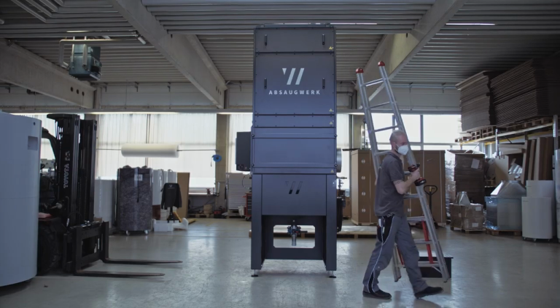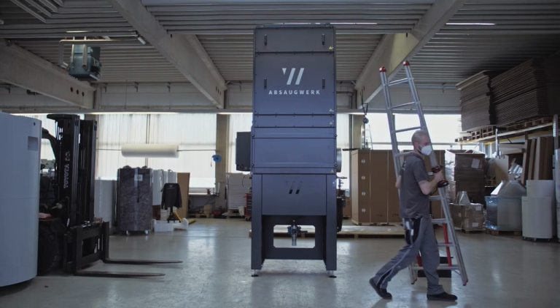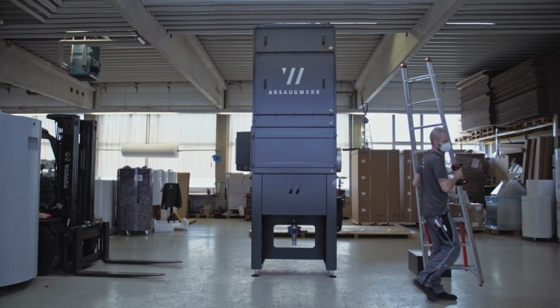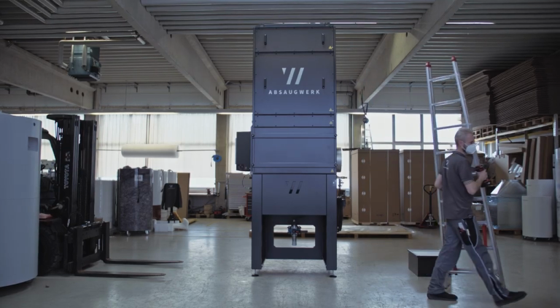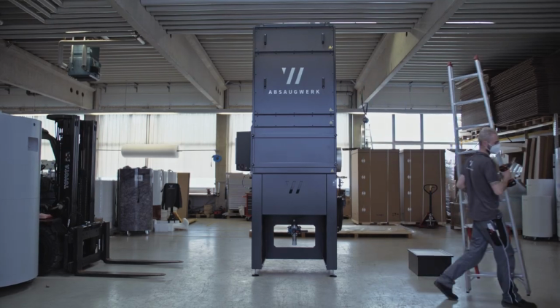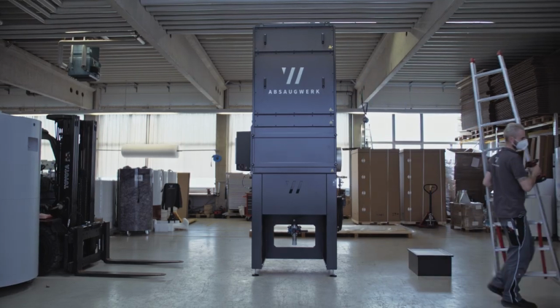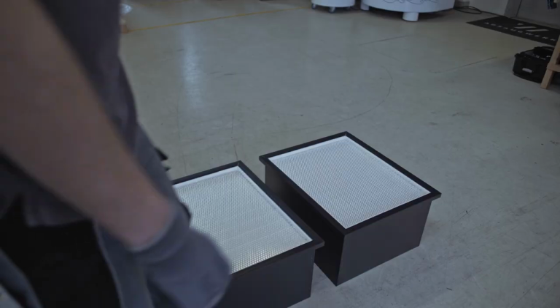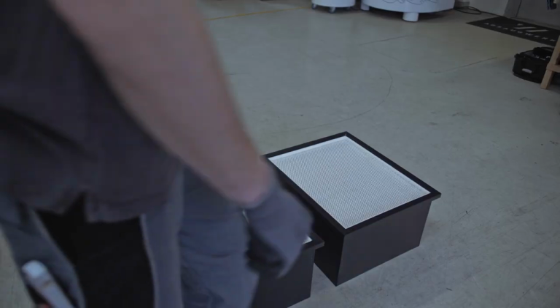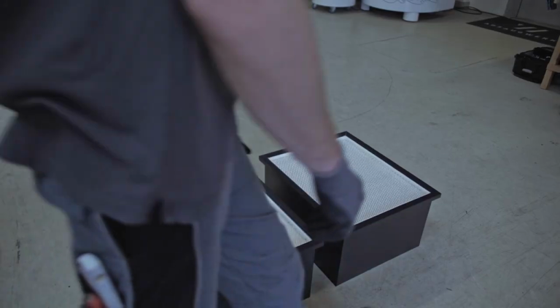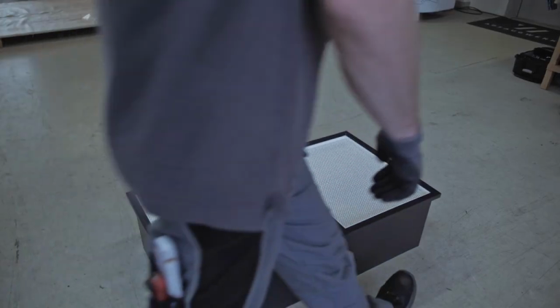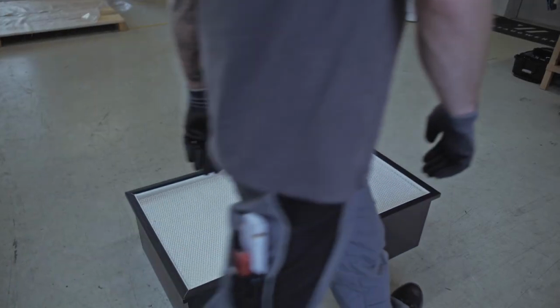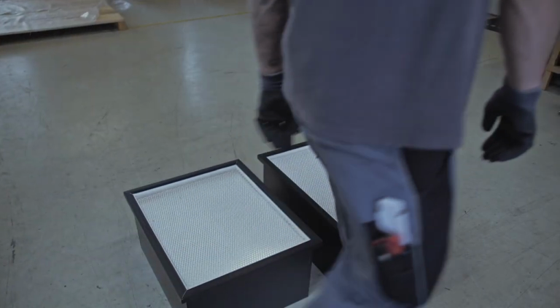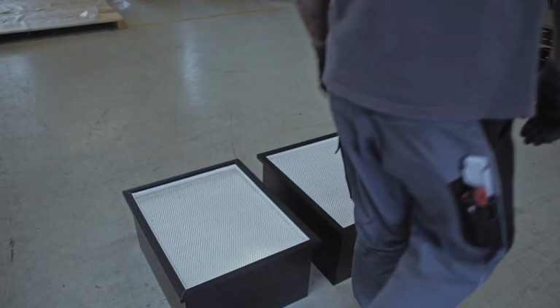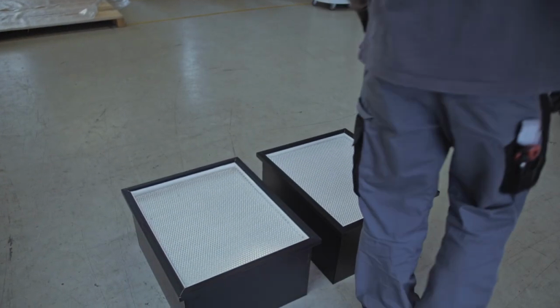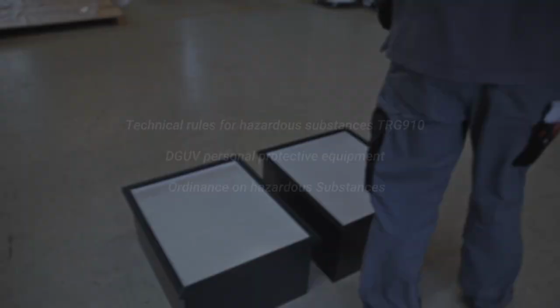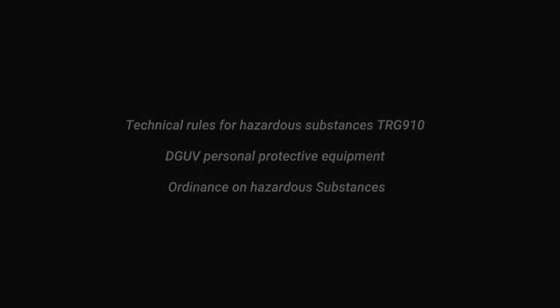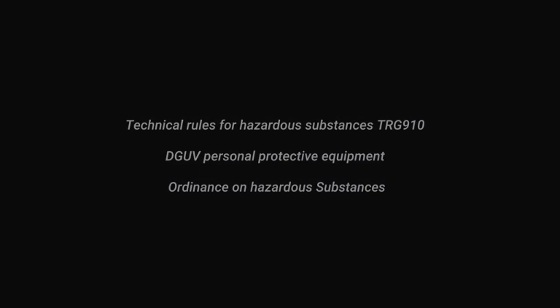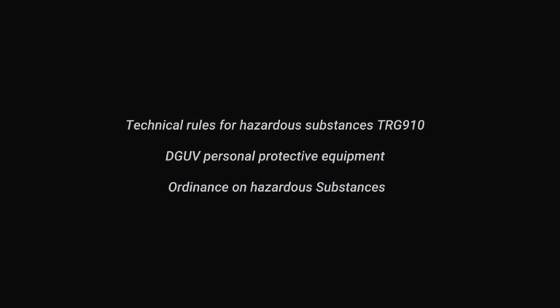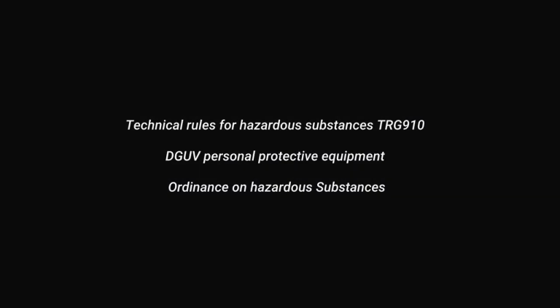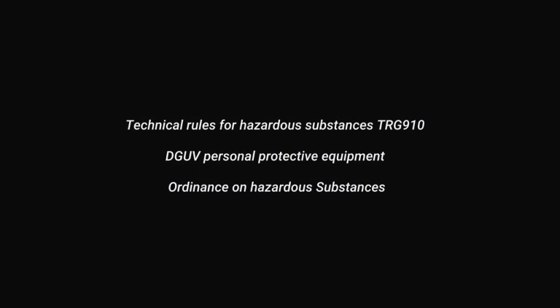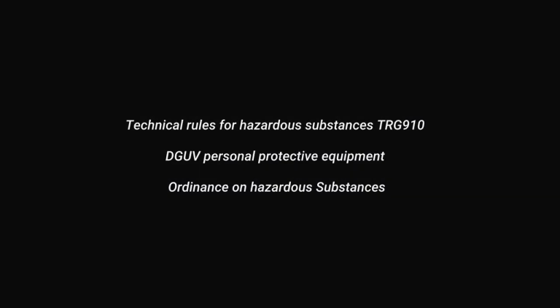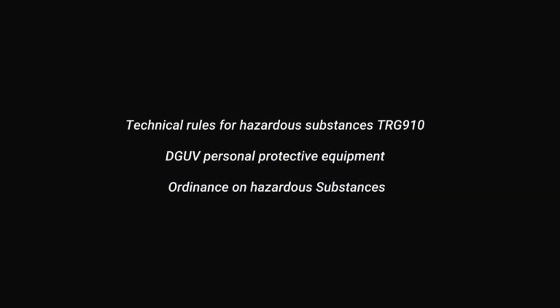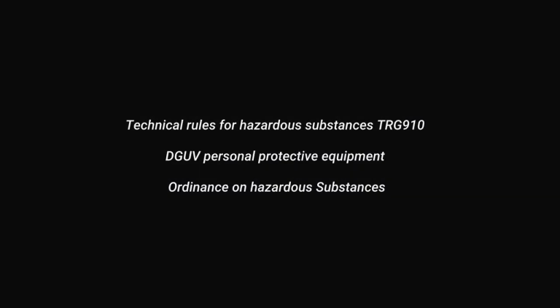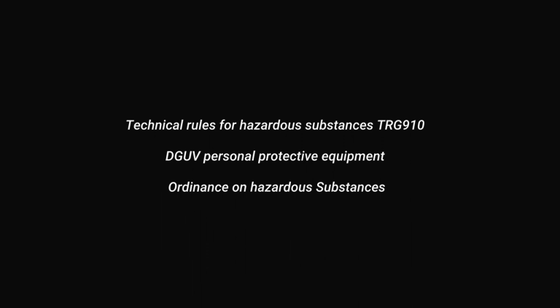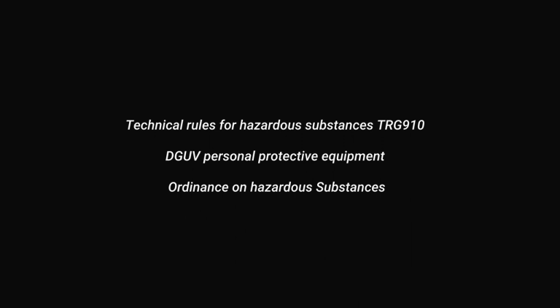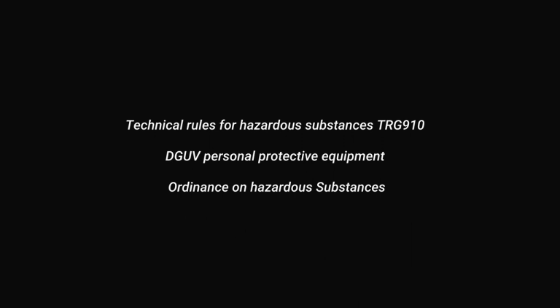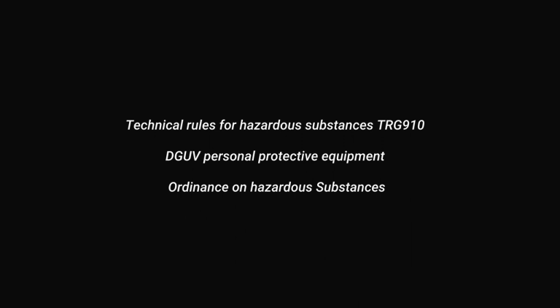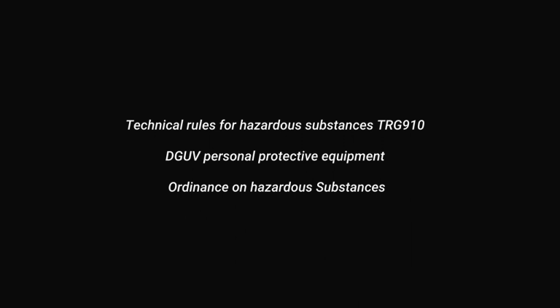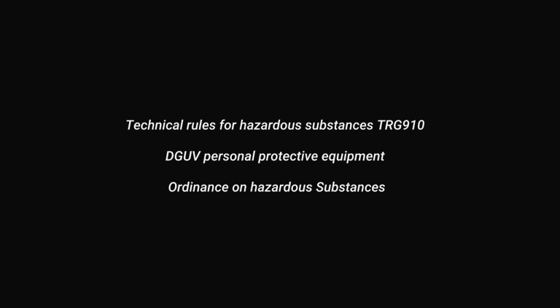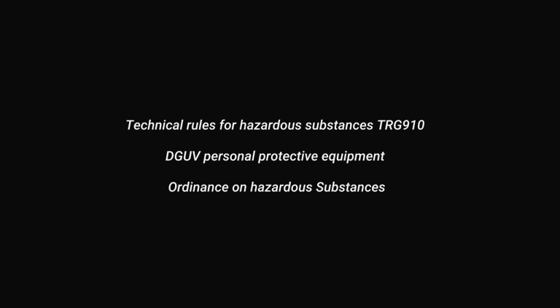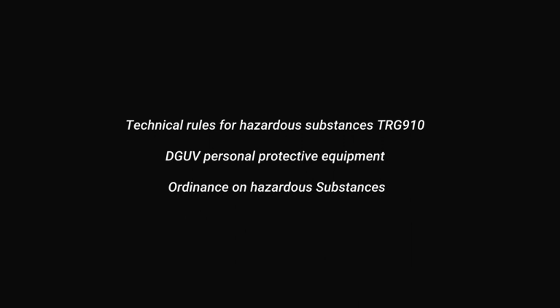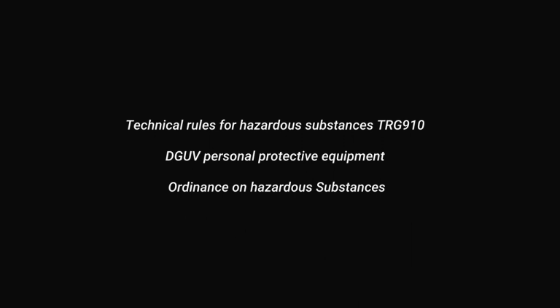Dispose of the filters according to local regulations. You can find the protective equipment you need for your material here.